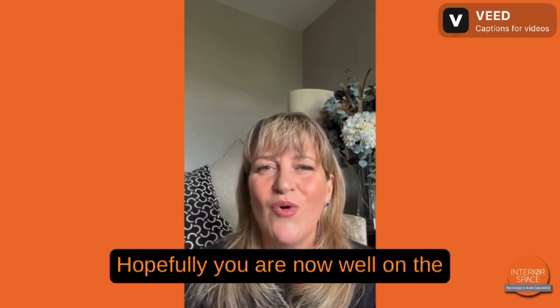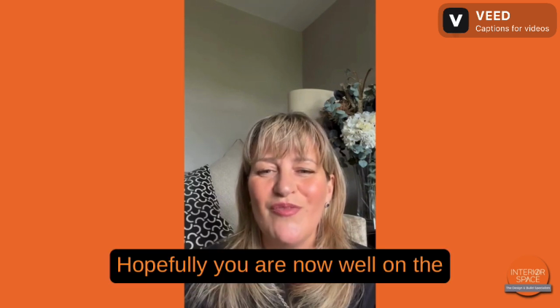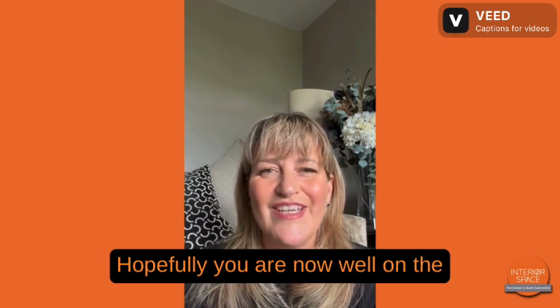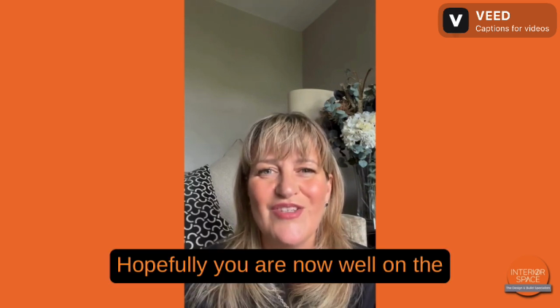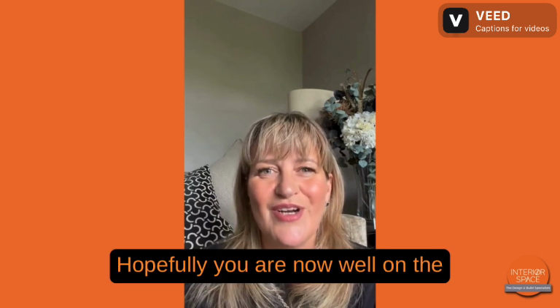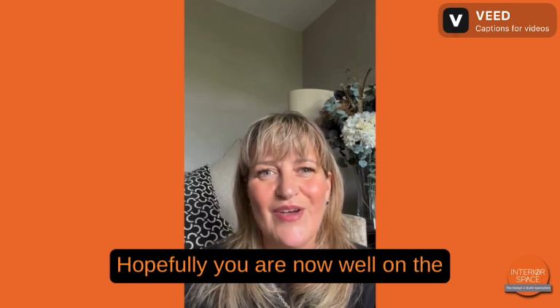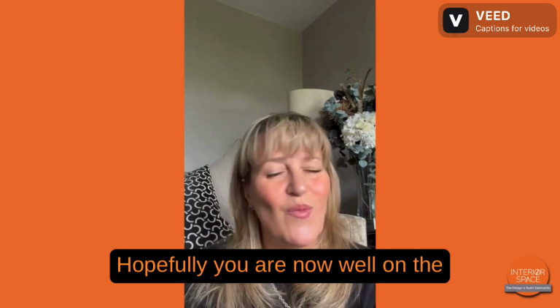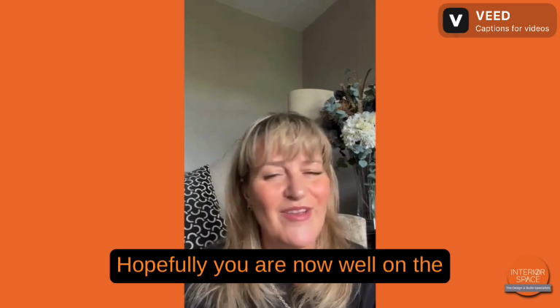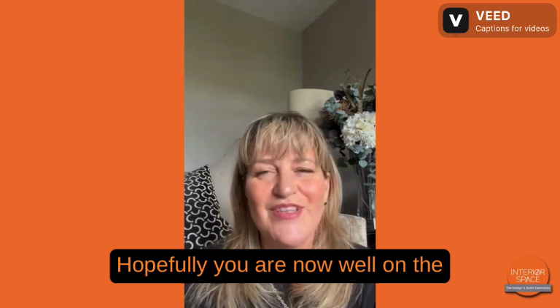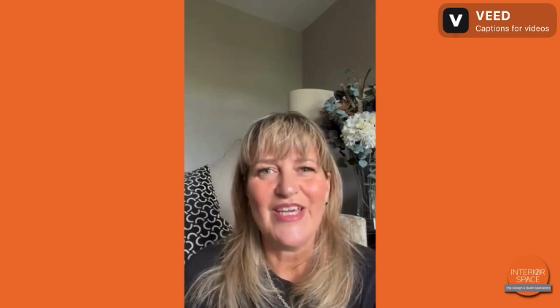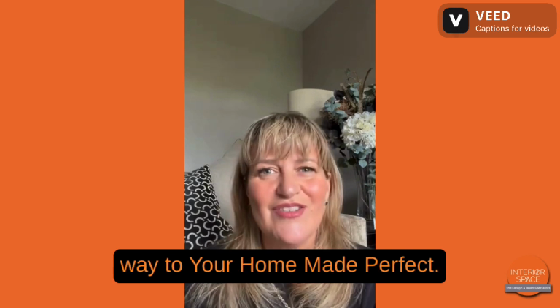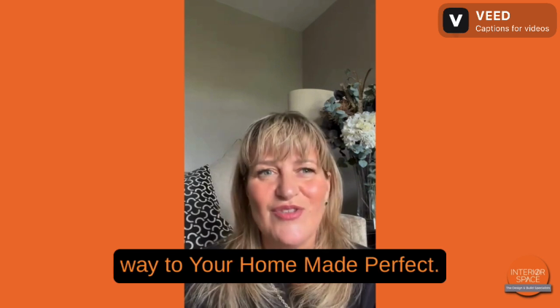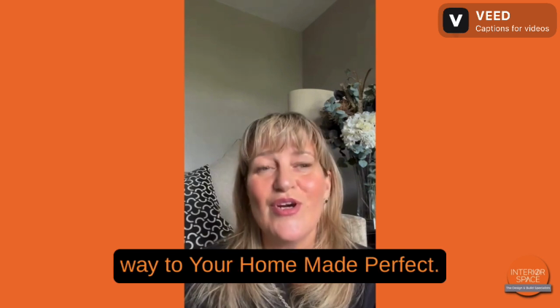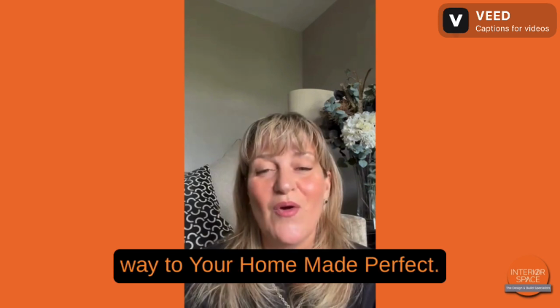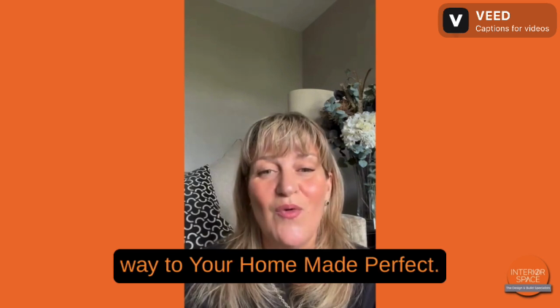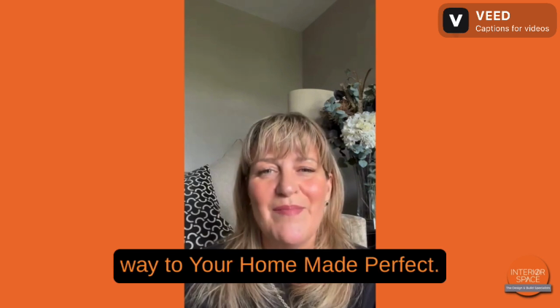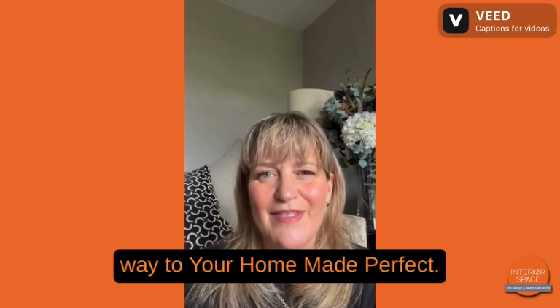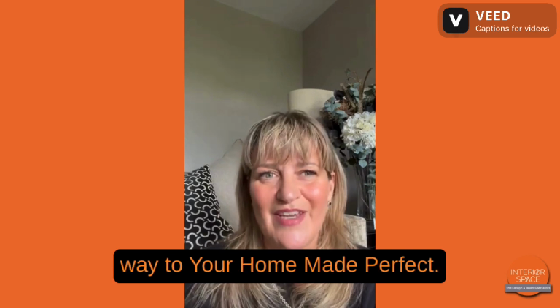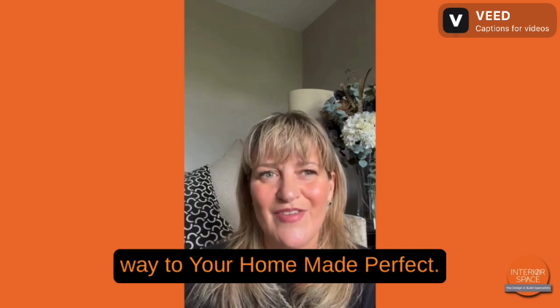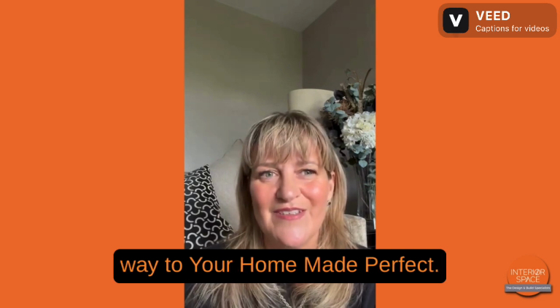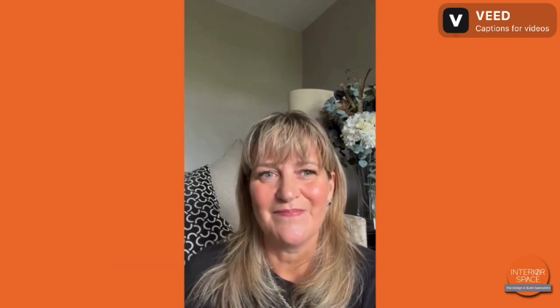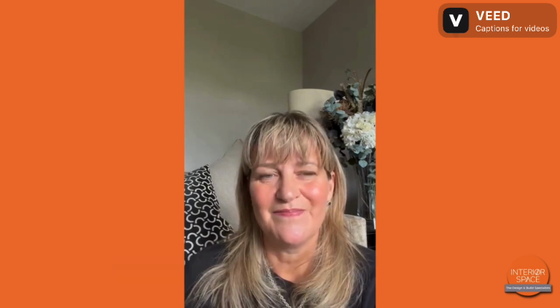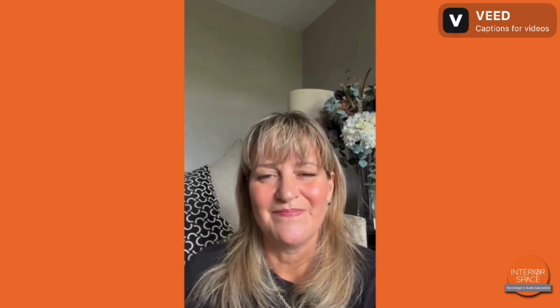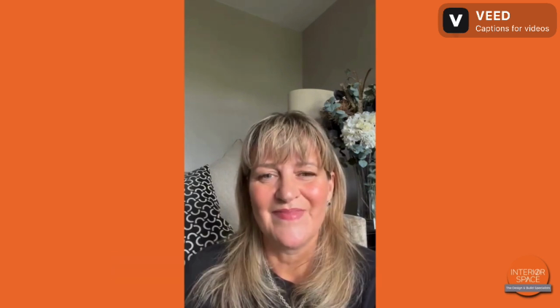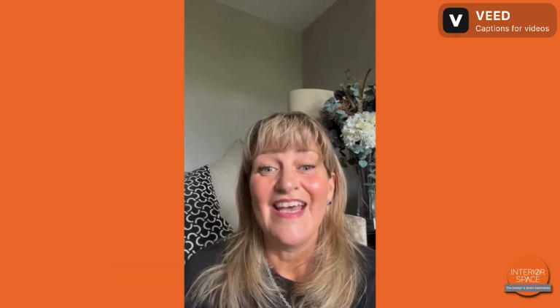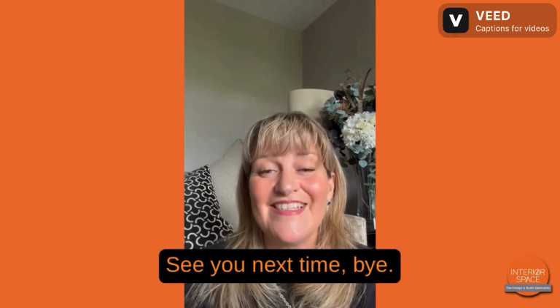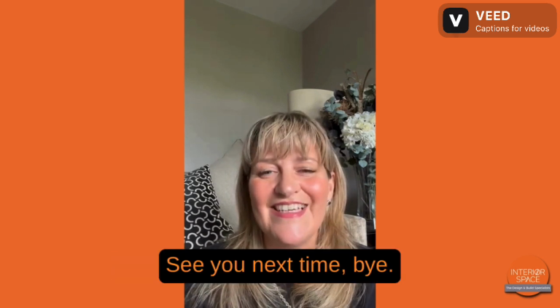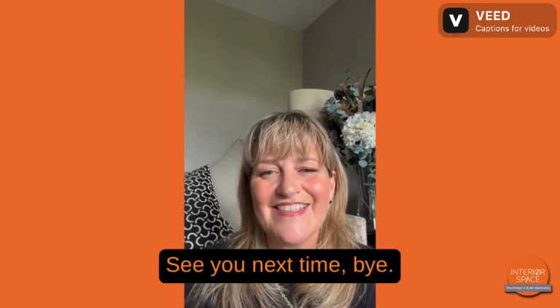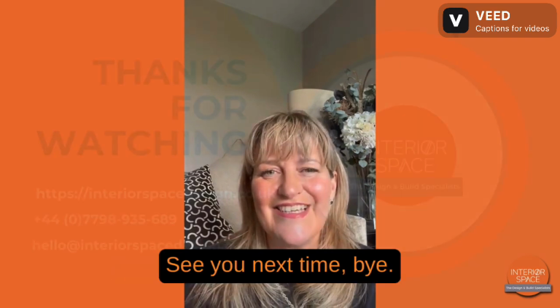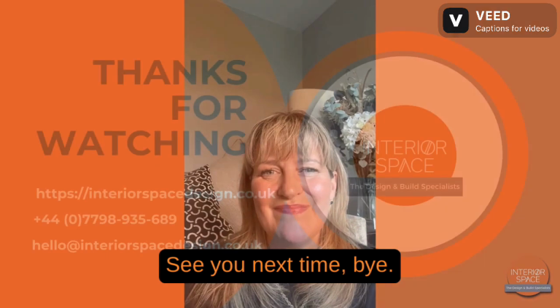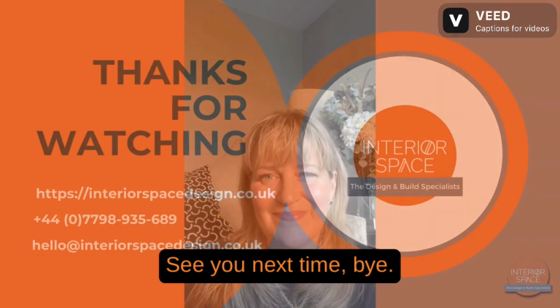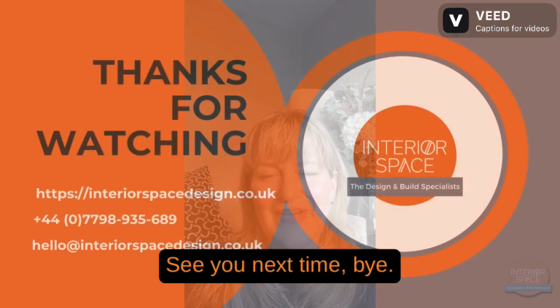Hopefully, you are now well on the way to your home made perfect. See you next time. Bye.